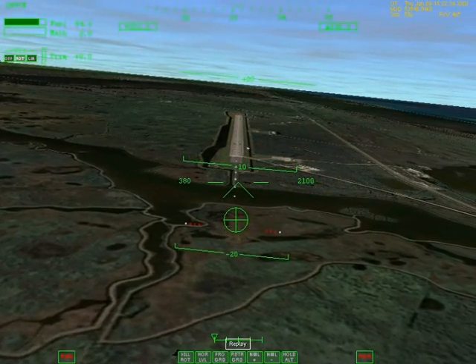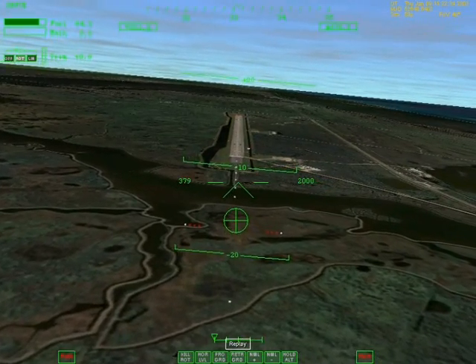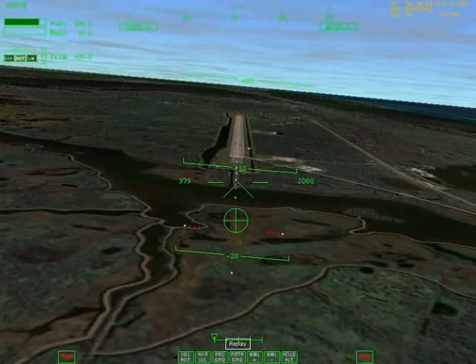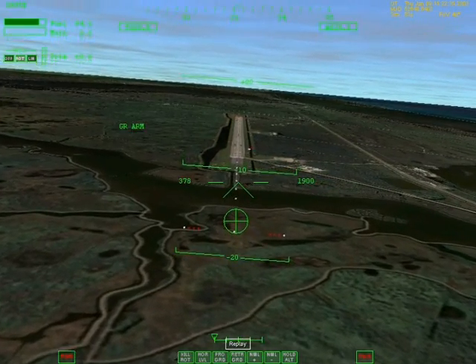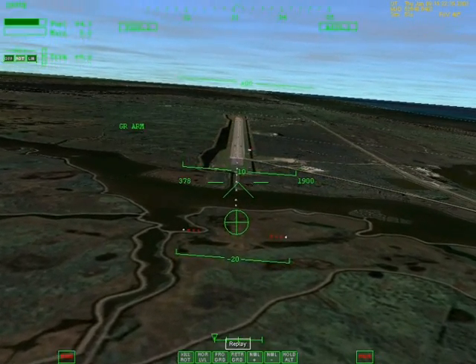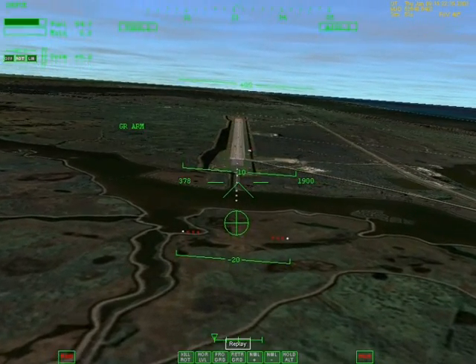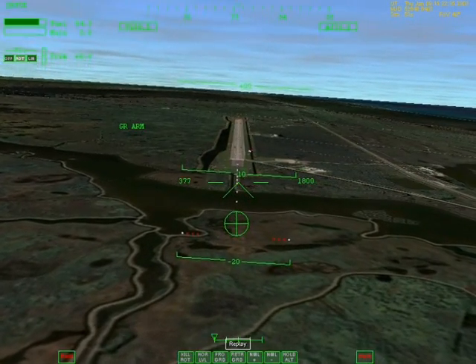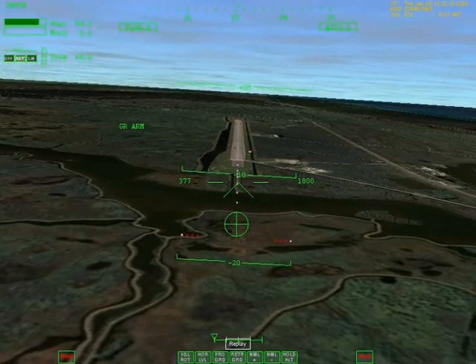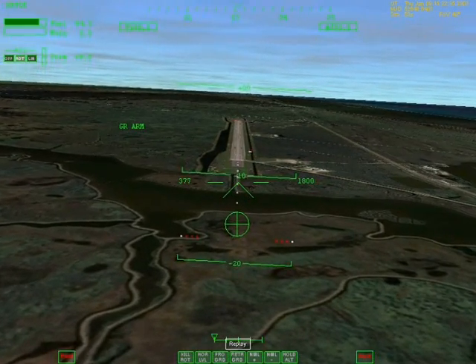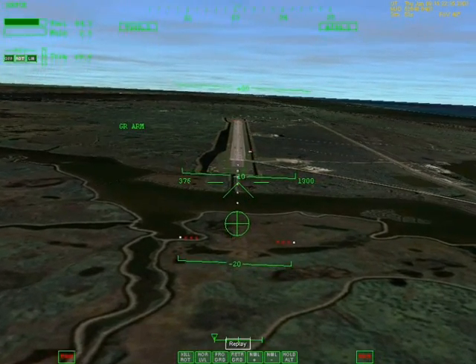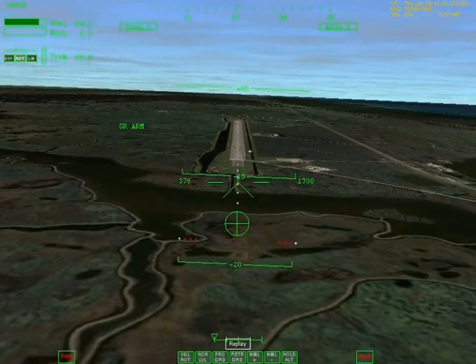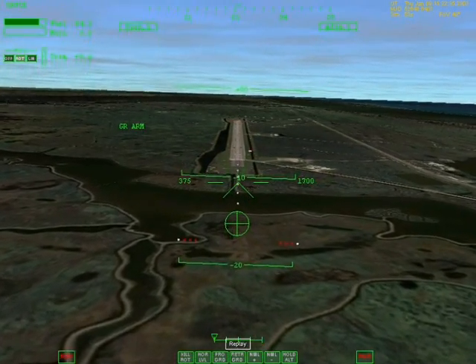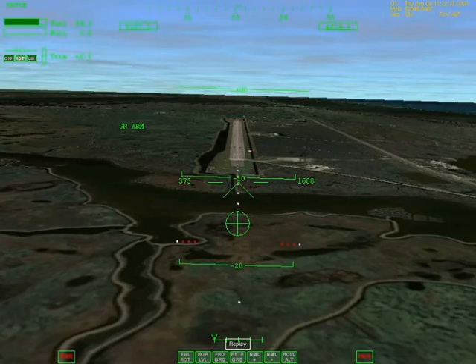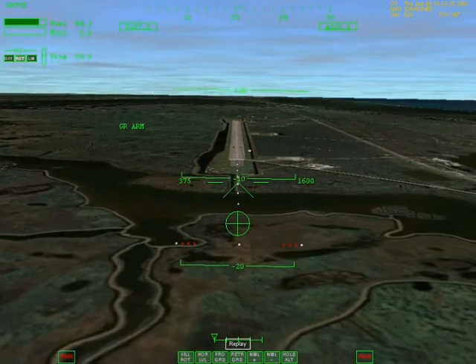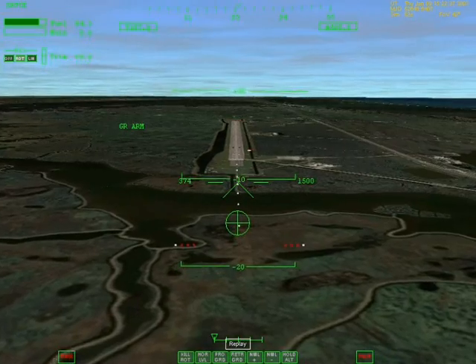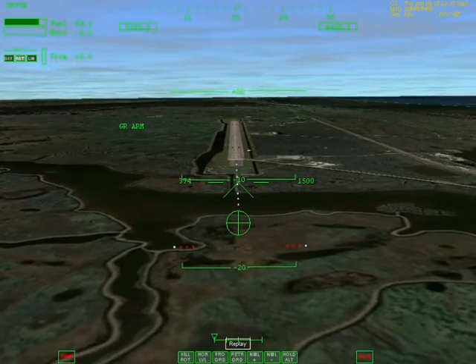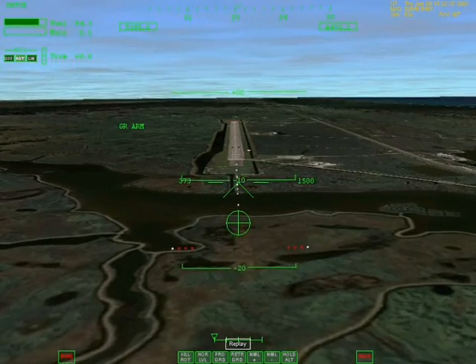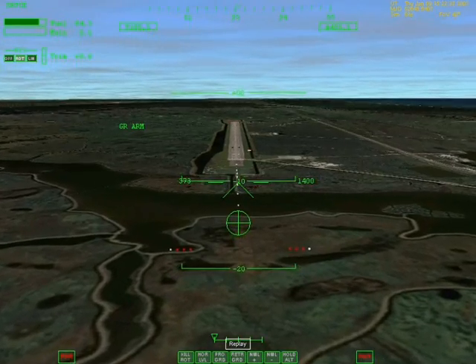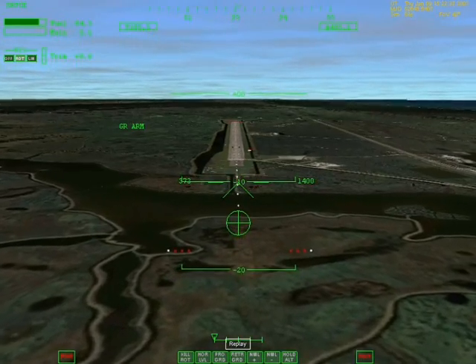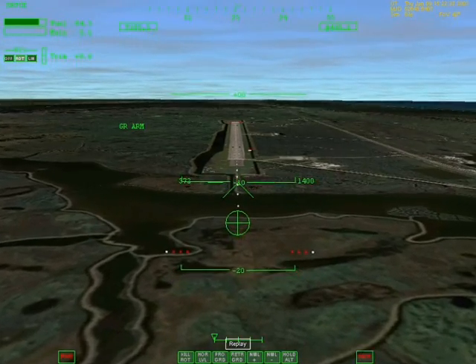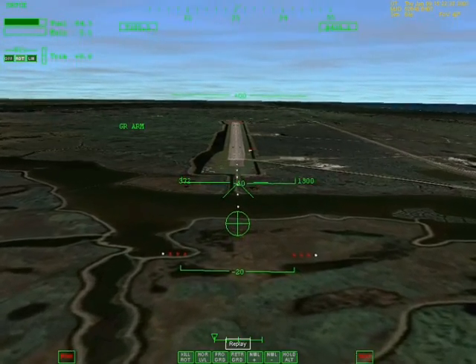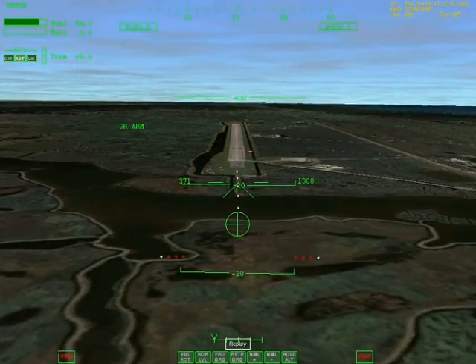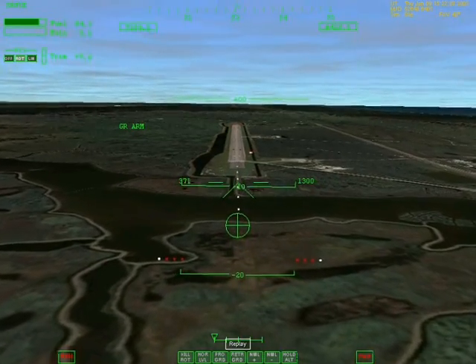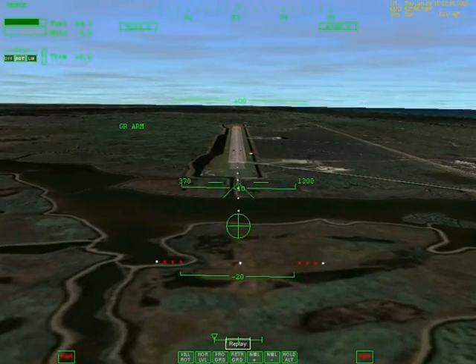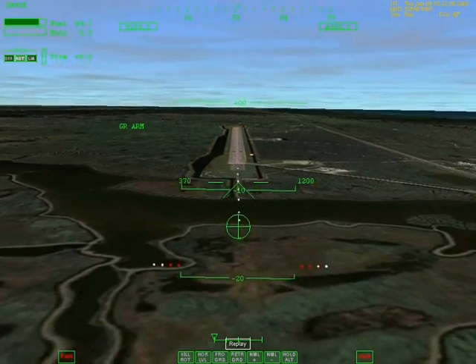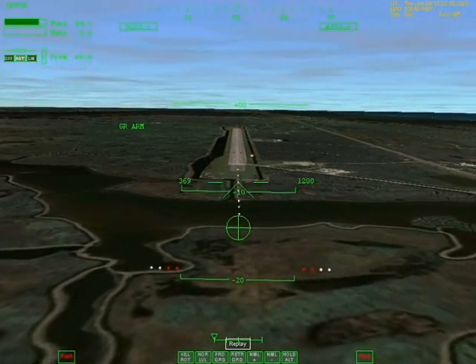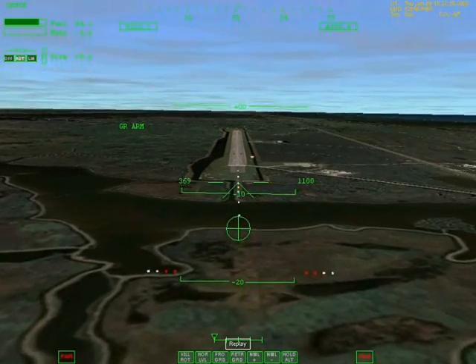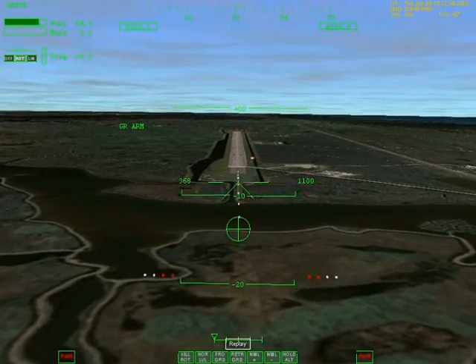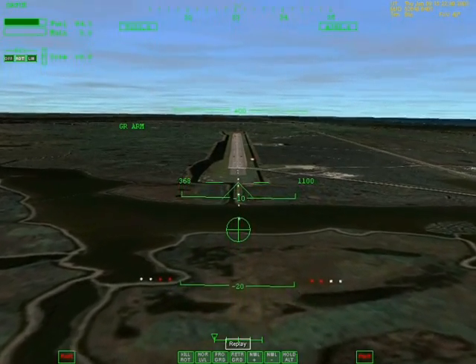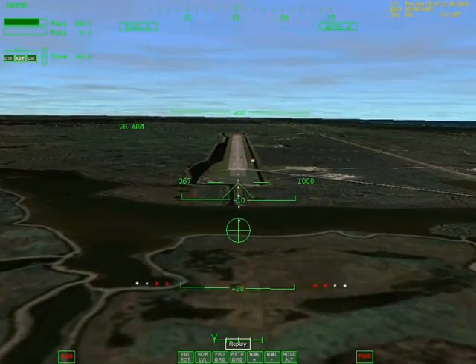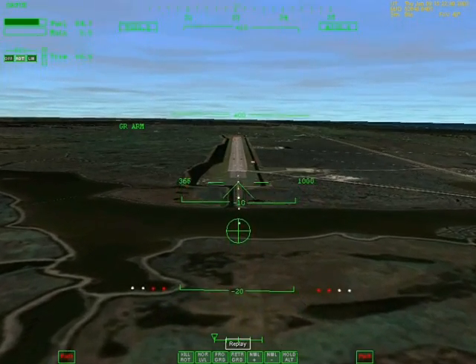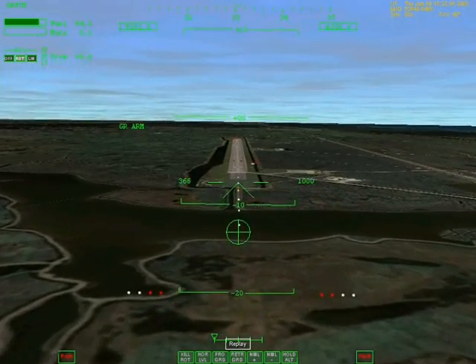Speedbrakes. Speedbrakes are moving to — looks like about 27. Okay, 2,000 pre-flare. The gear is armed. Copy. Pre-flare. I see you in the pre-flare. I see you lagging a little bit — looks good.